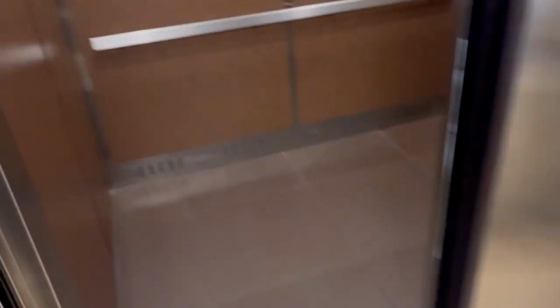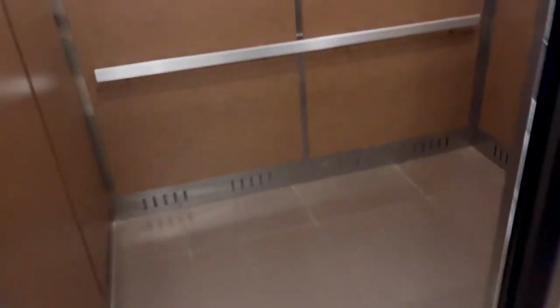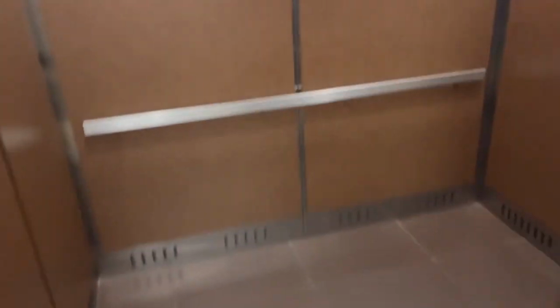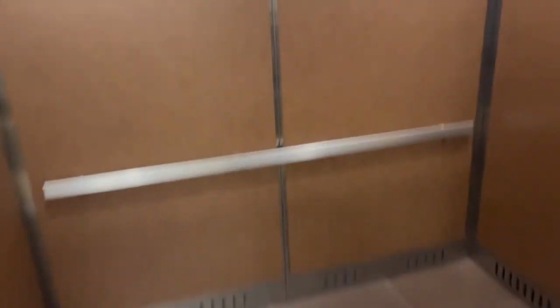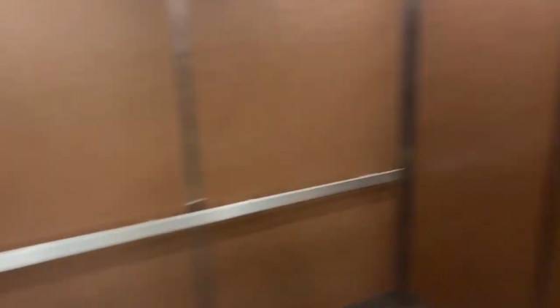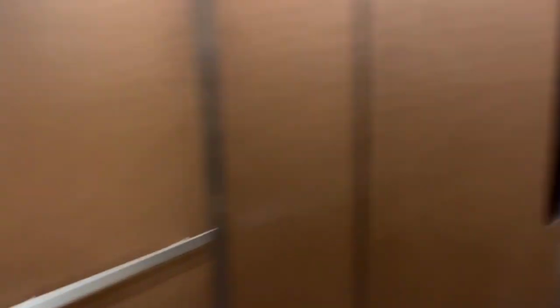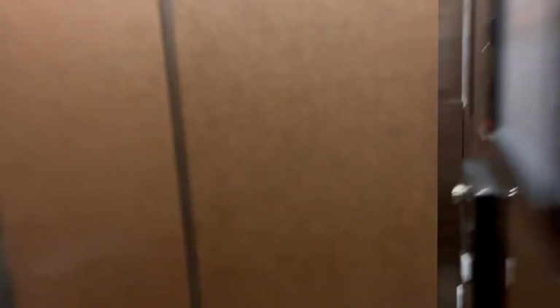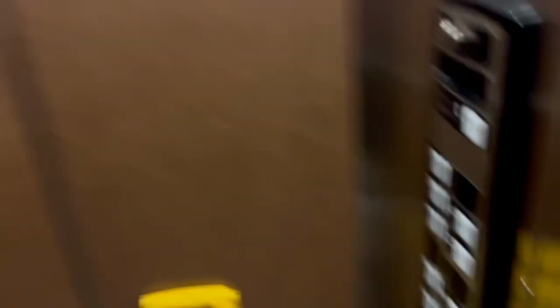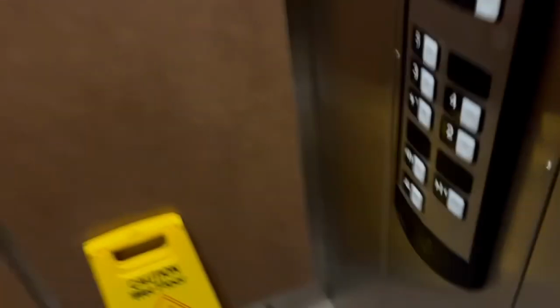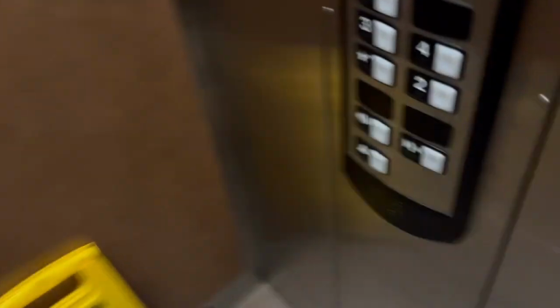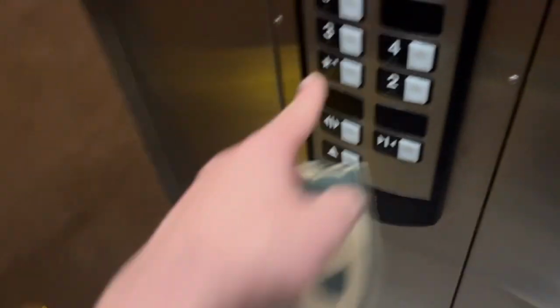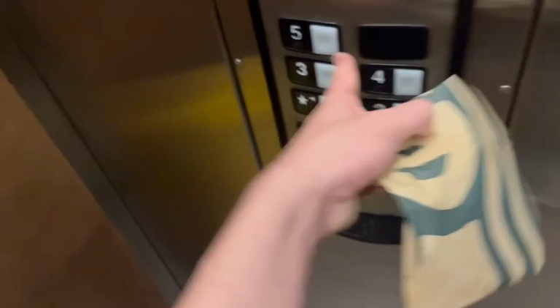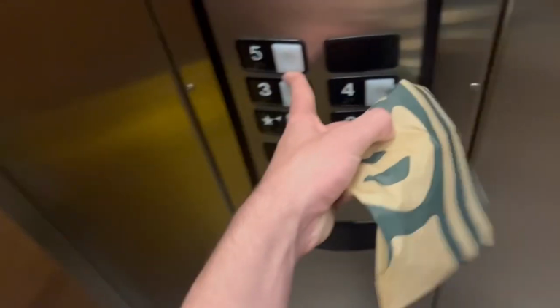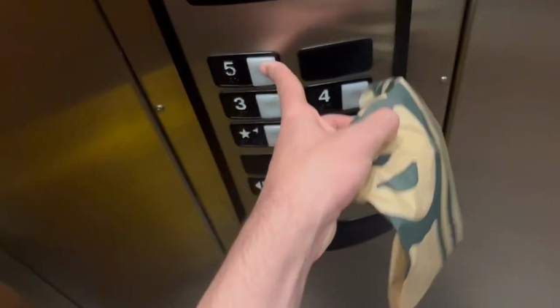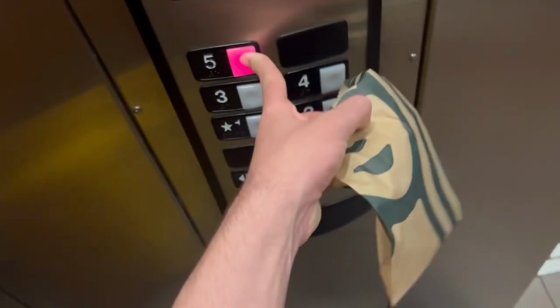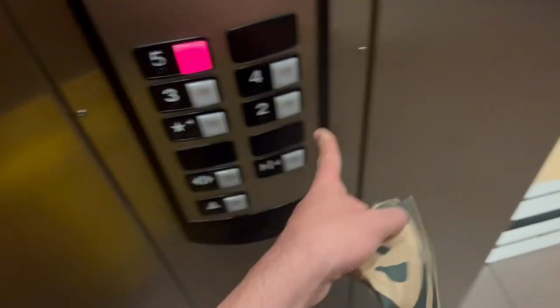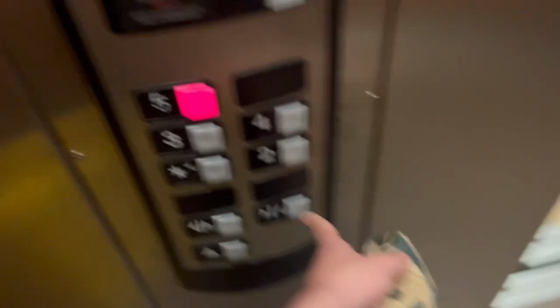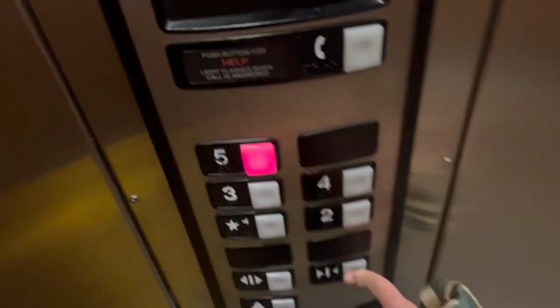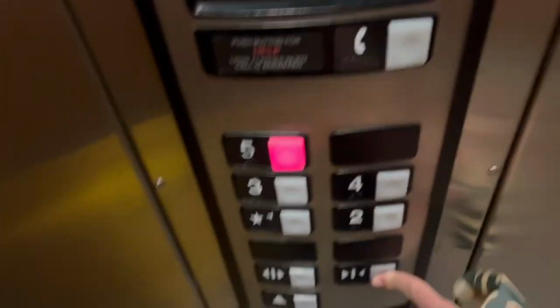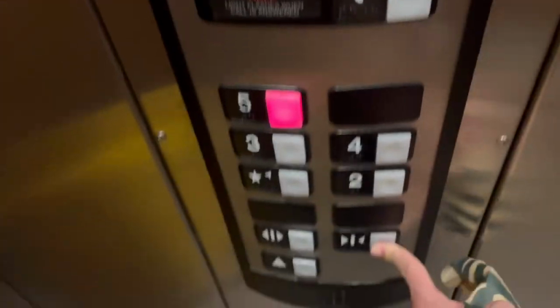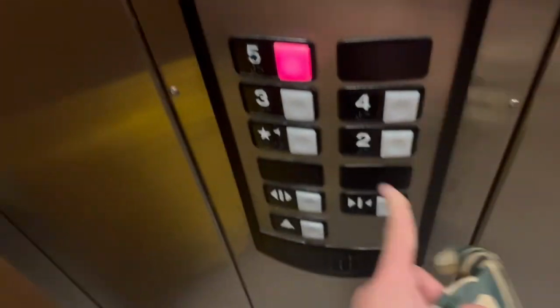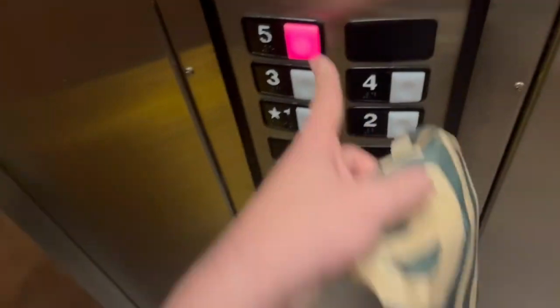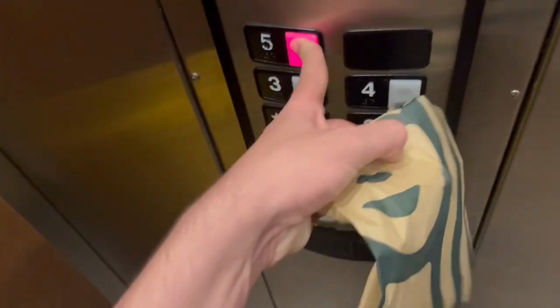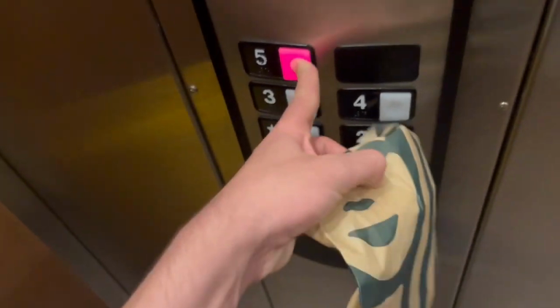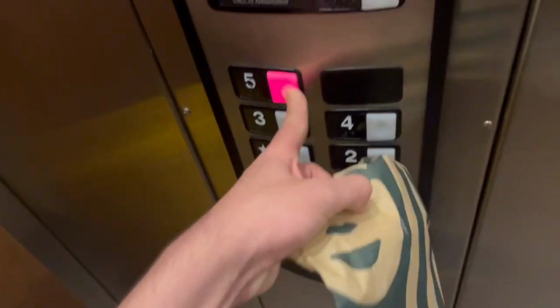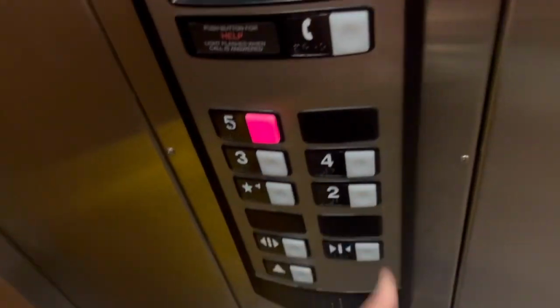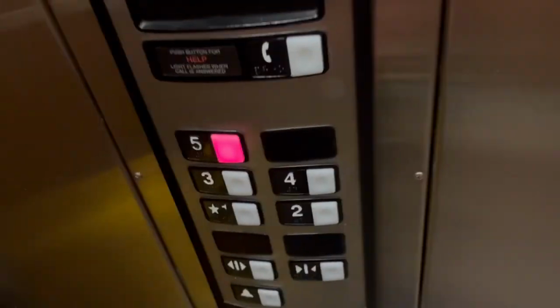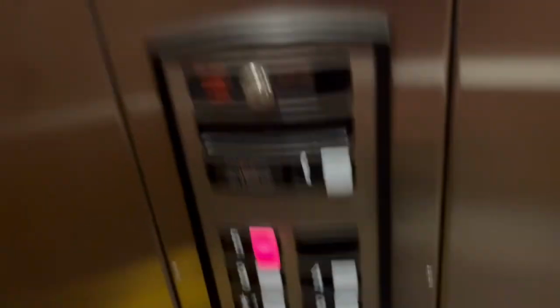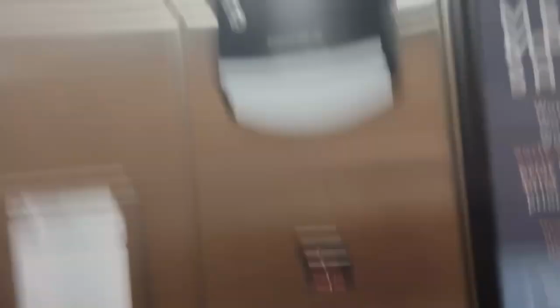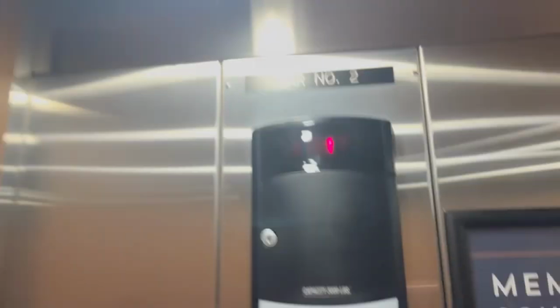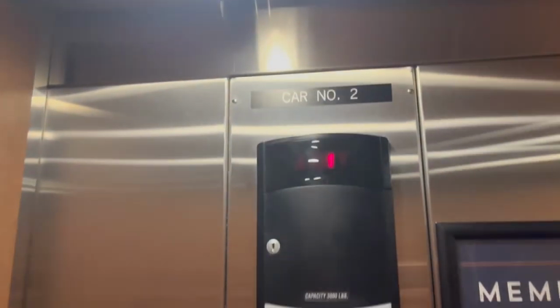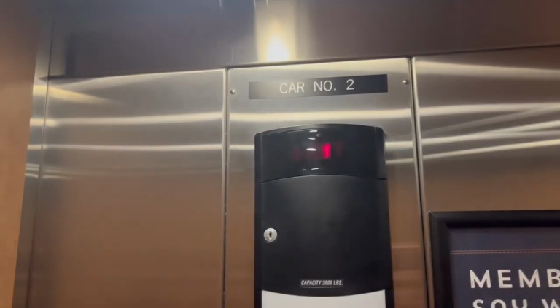Okay, this is elevator number two at the Hyatt Place Coconut Point in Estero, Florida.